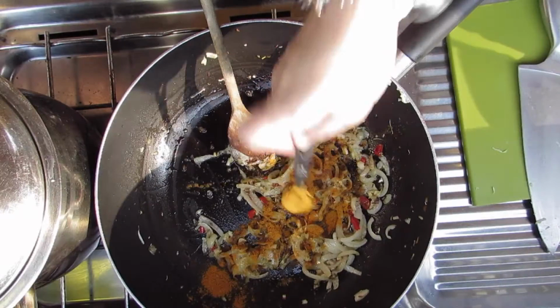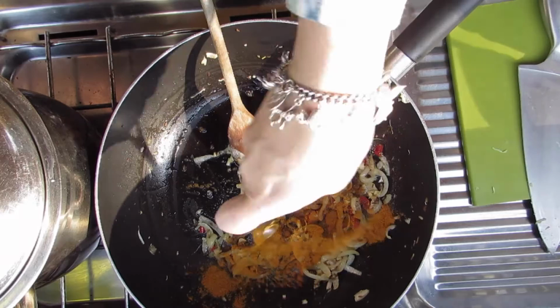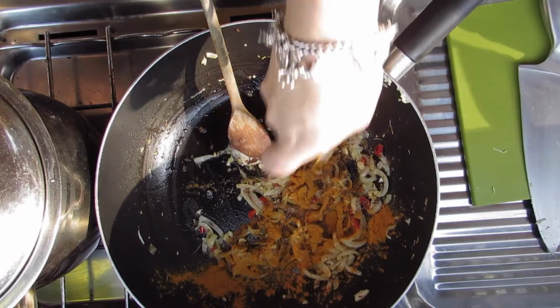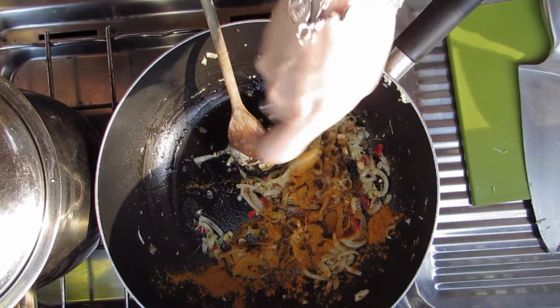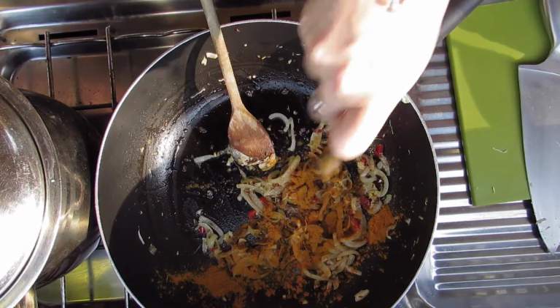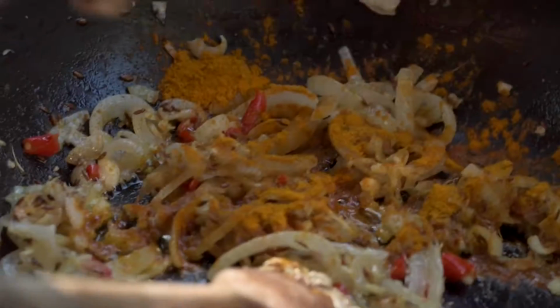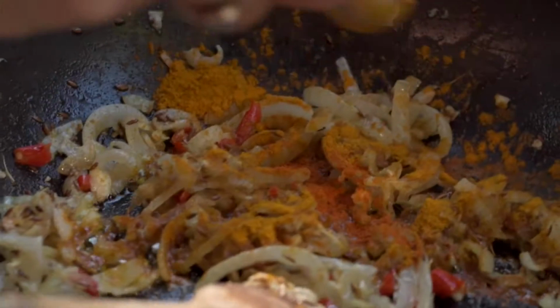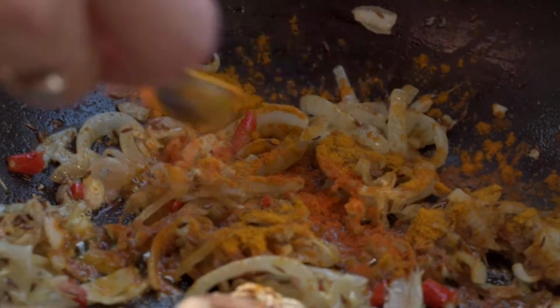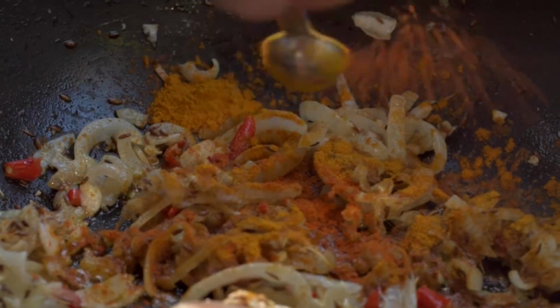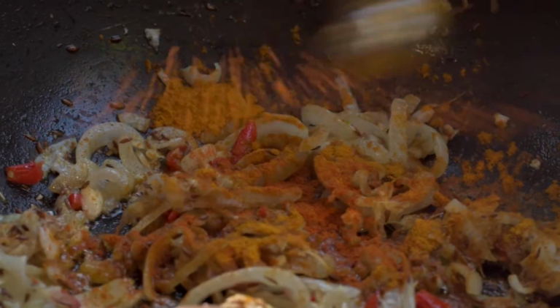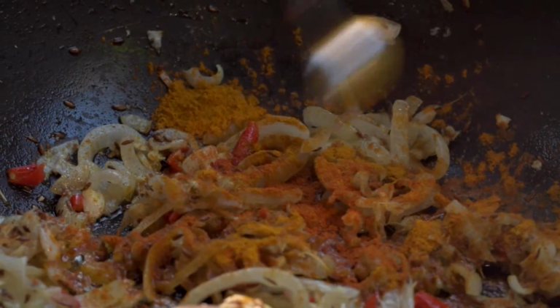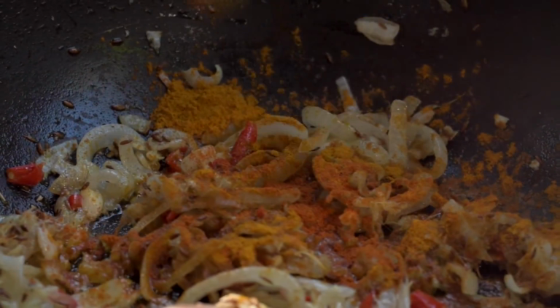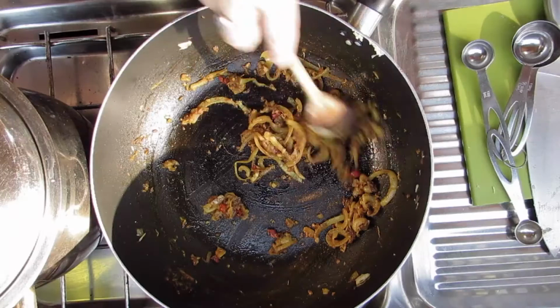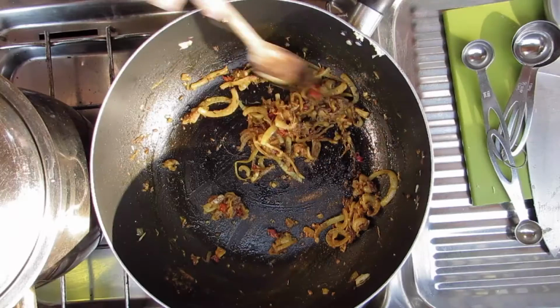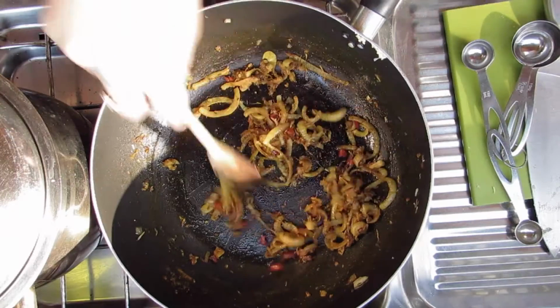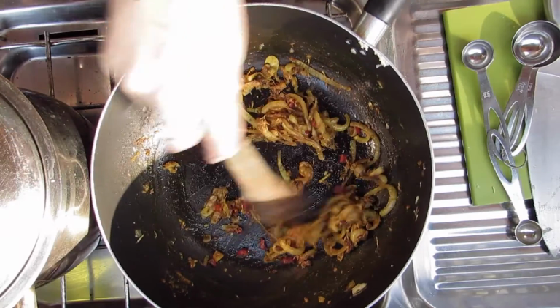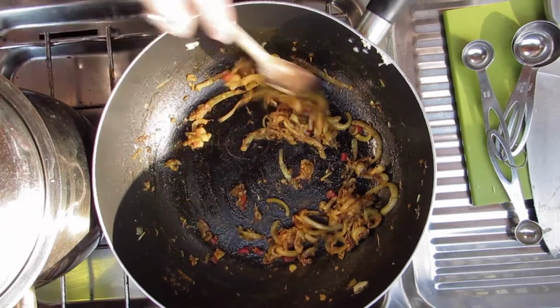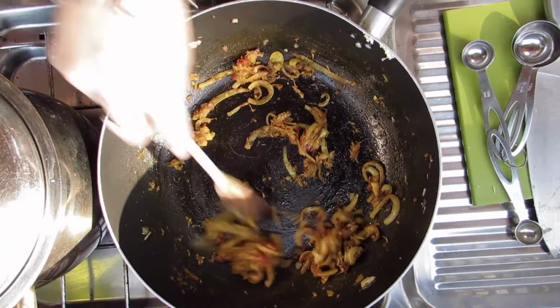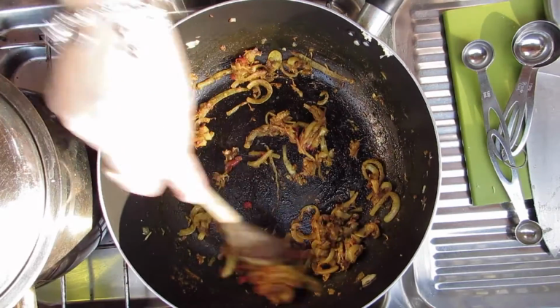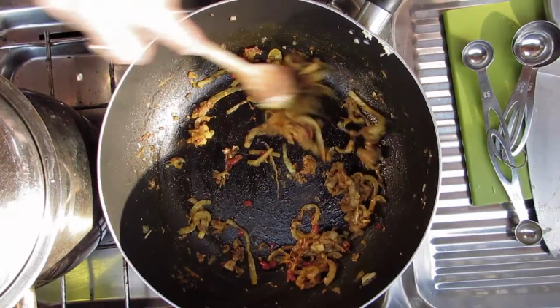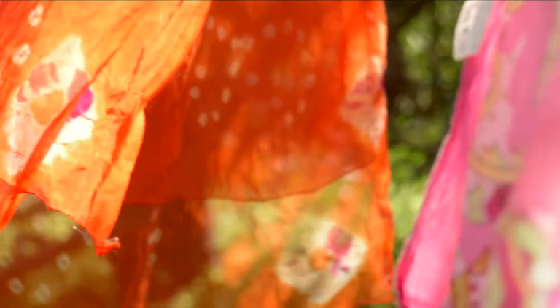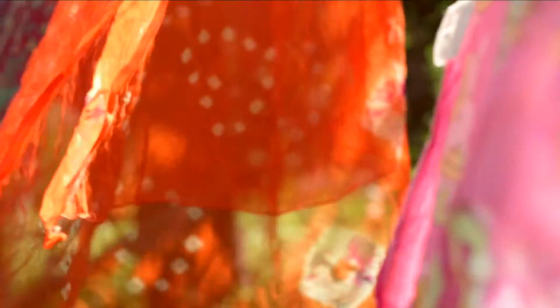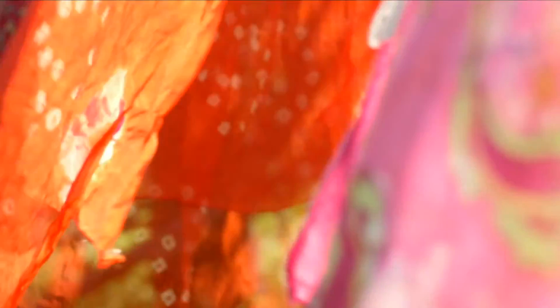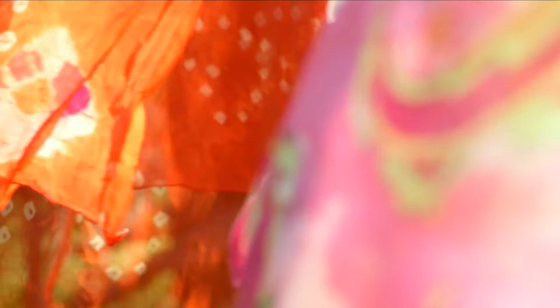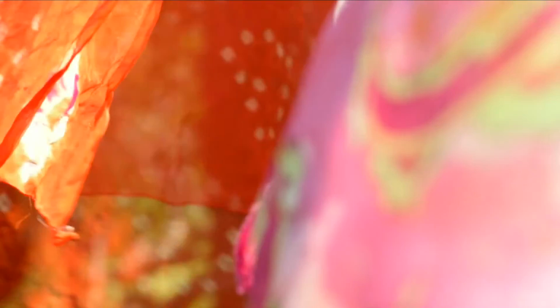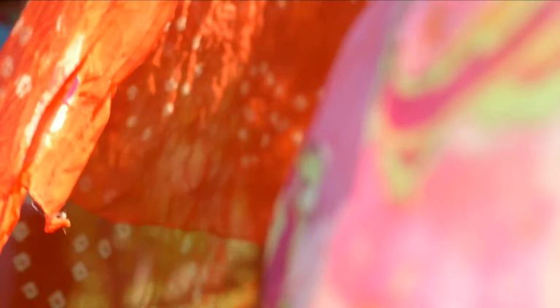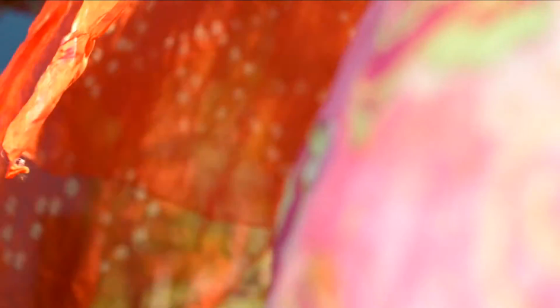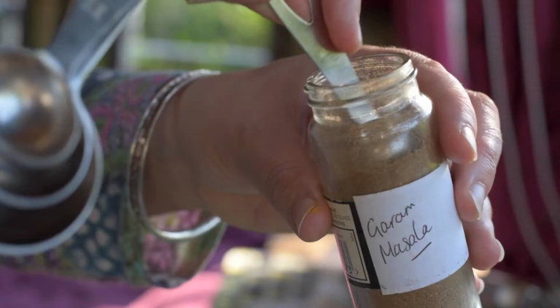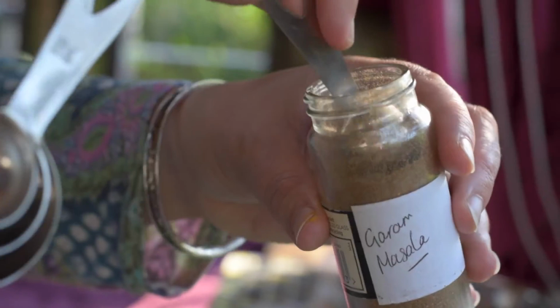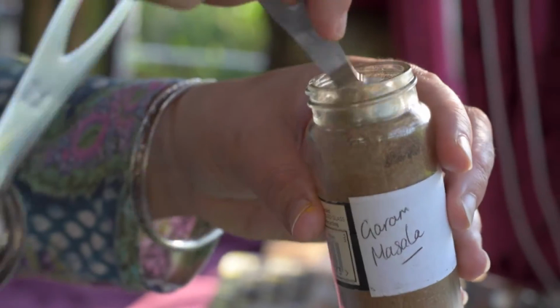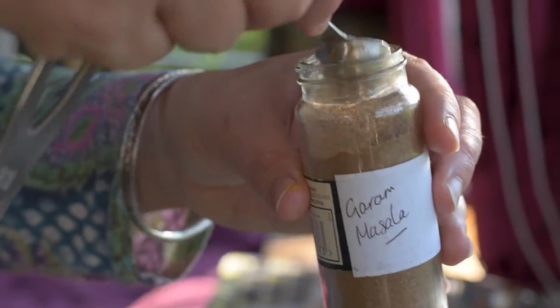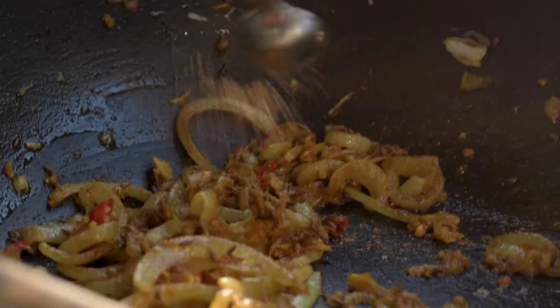Throw in the turmeric and the chilli powder and cook for 2-3 minutes. Turn off the heat and add your garam masala.